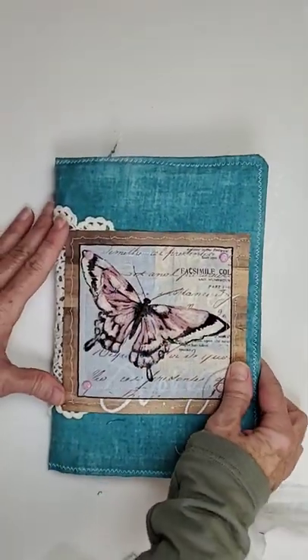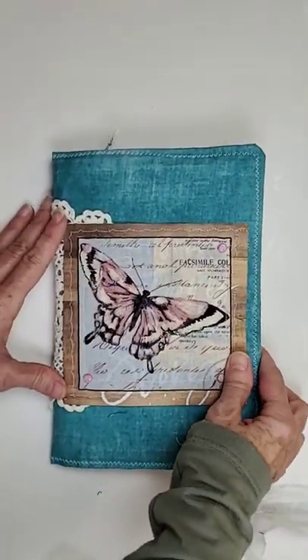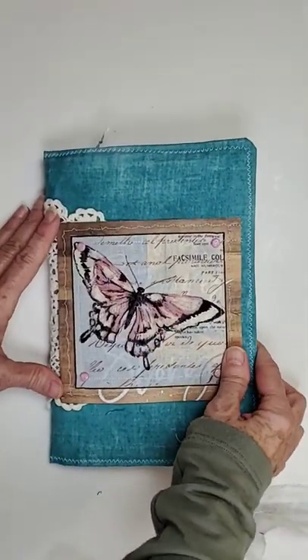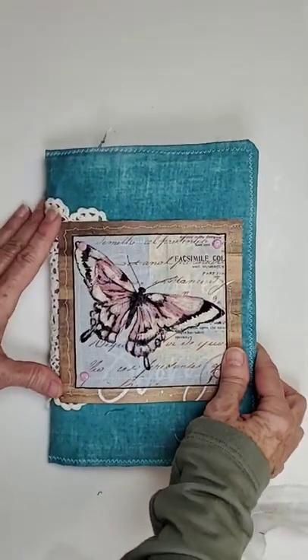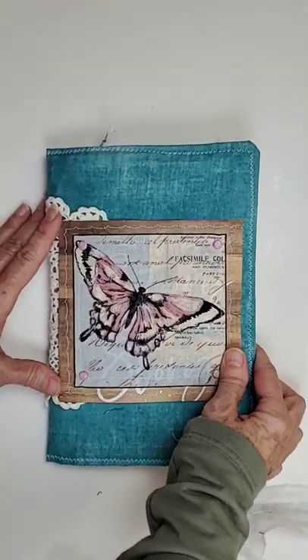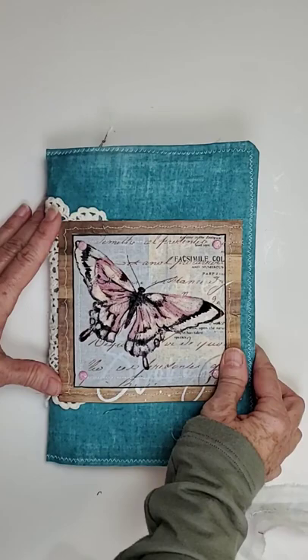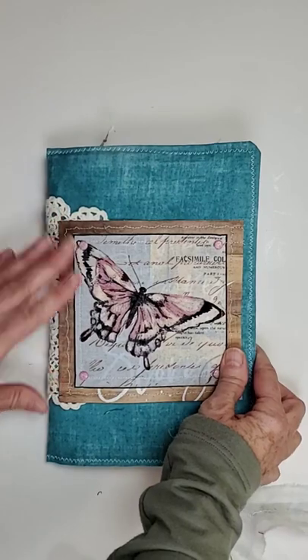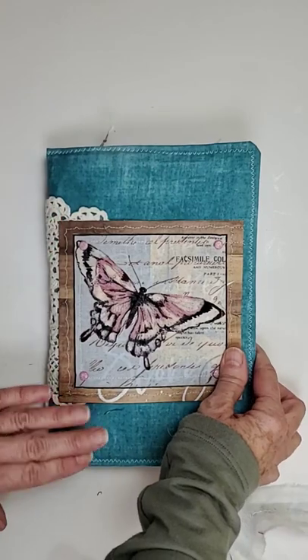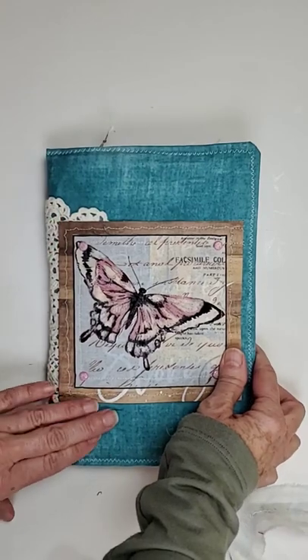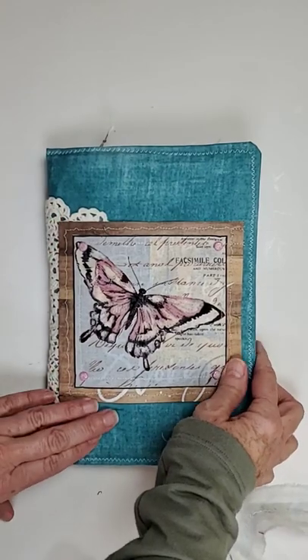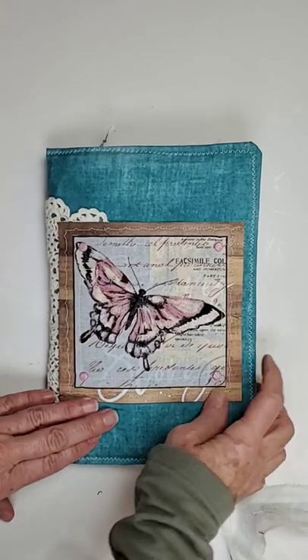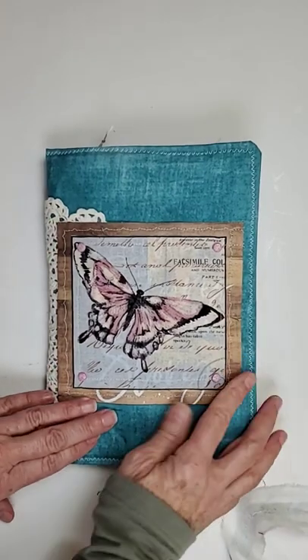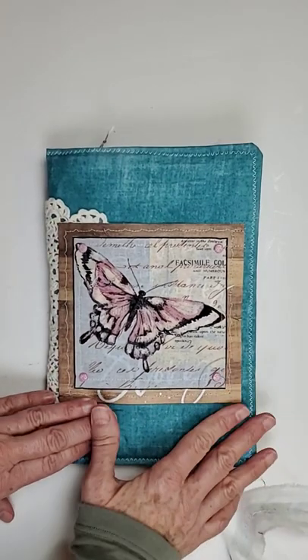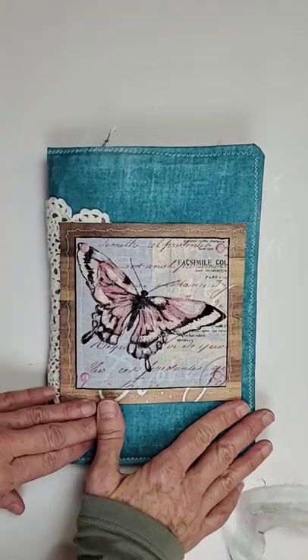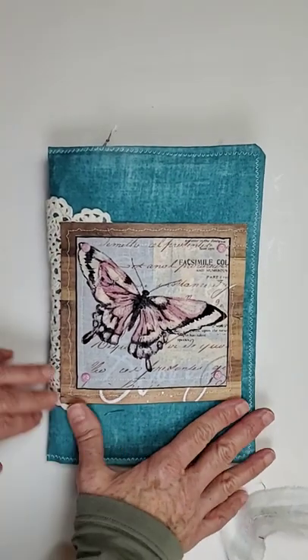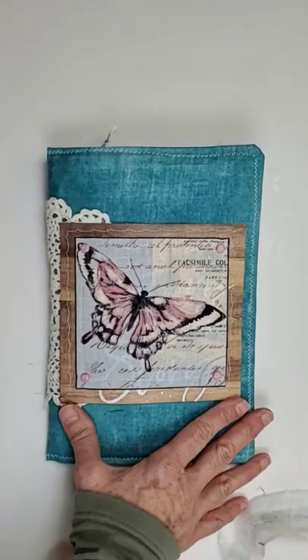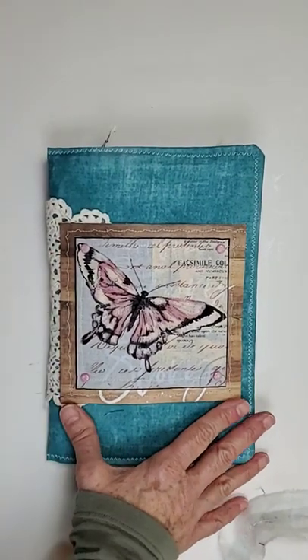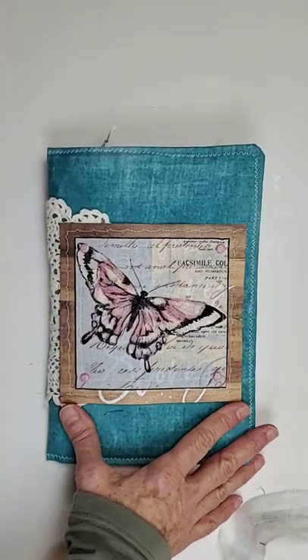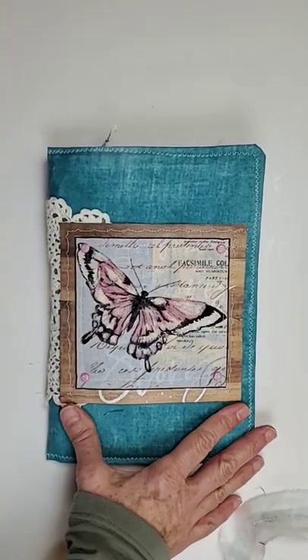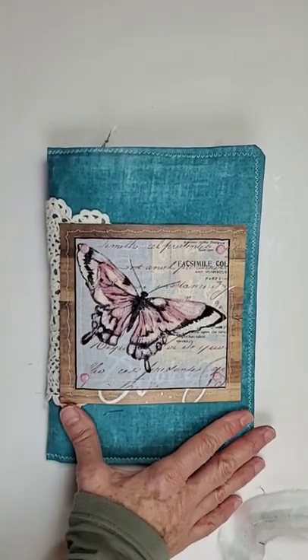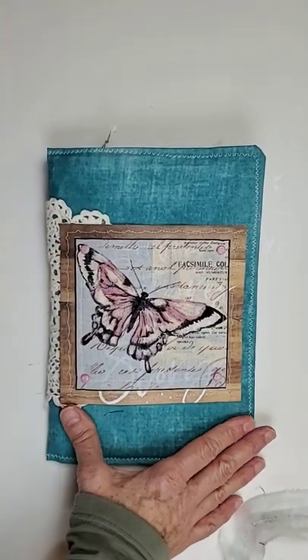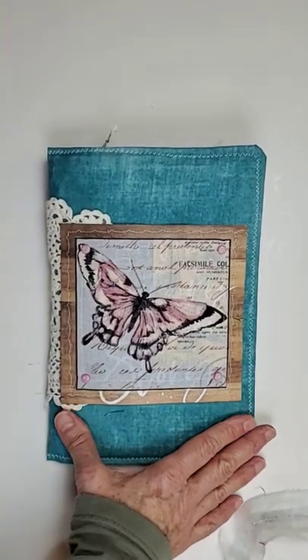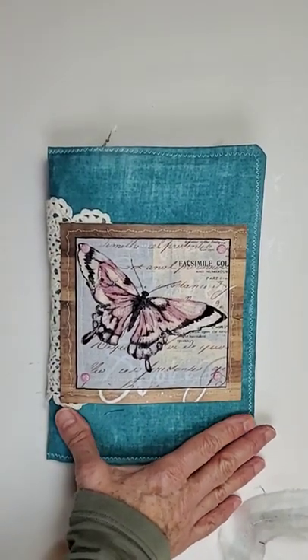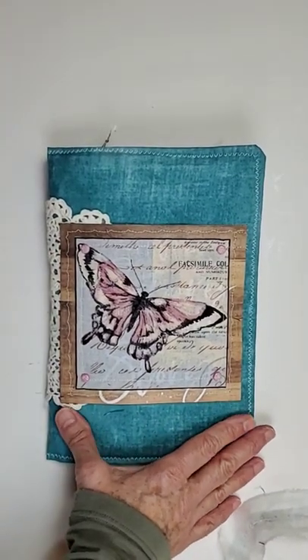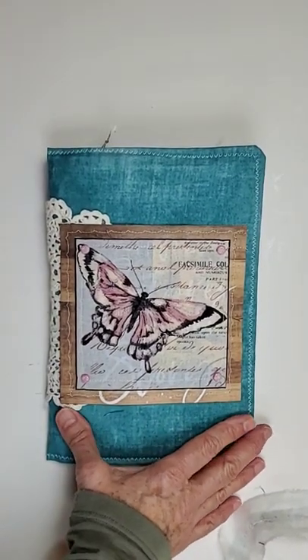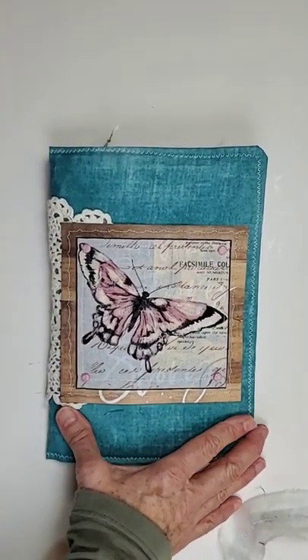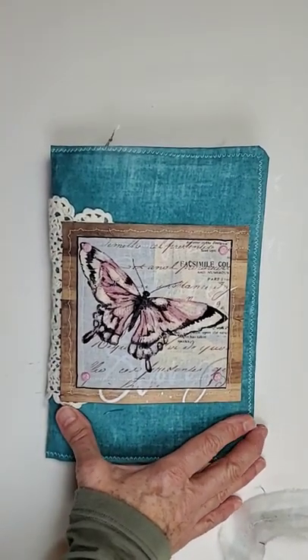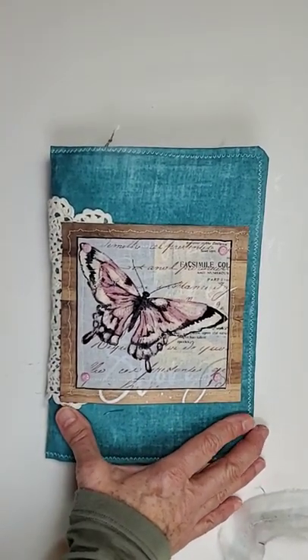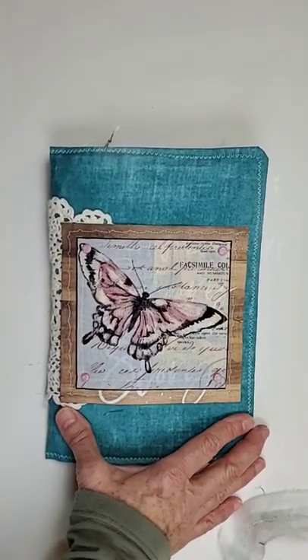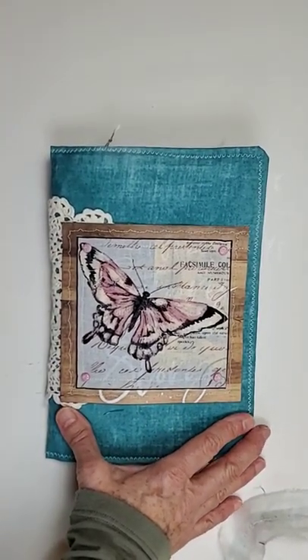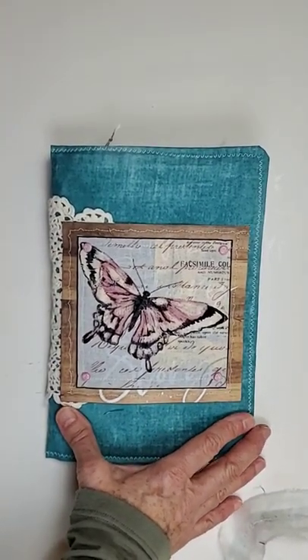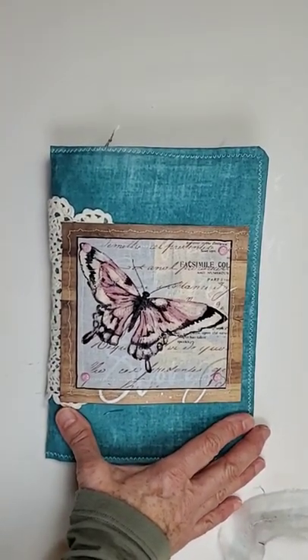I'm going to have this in my Etsy store tomorrow. Thanks for hanging out with me.